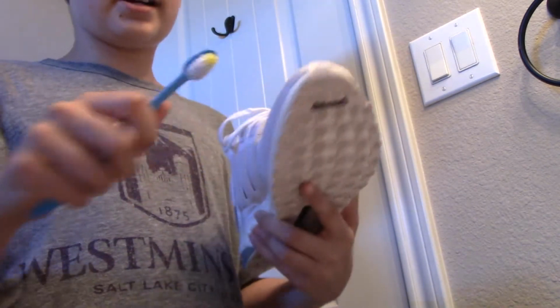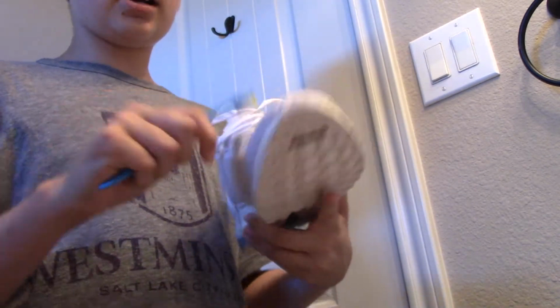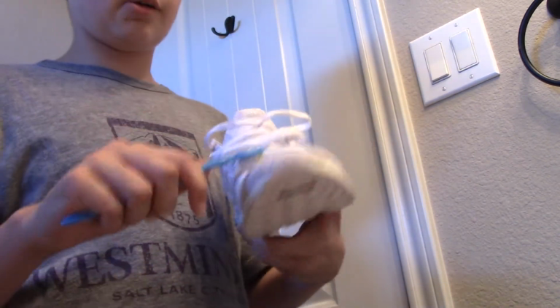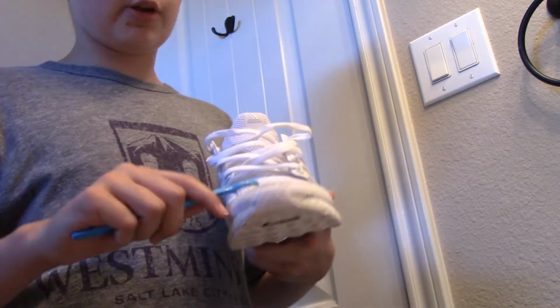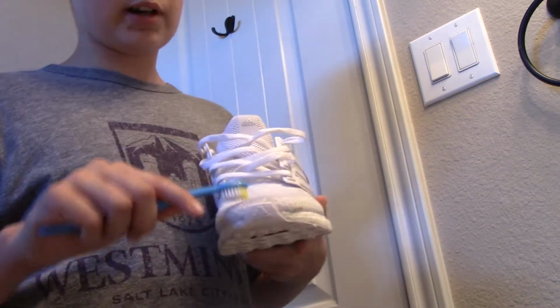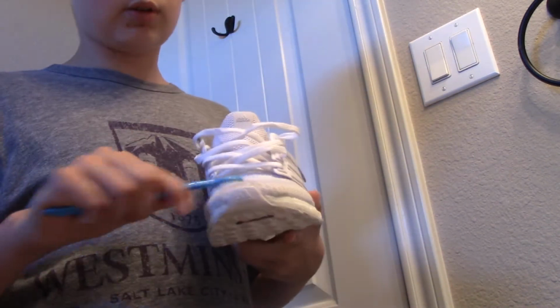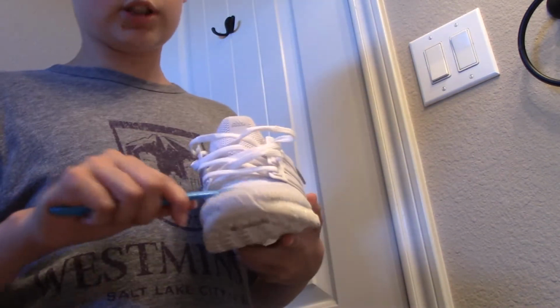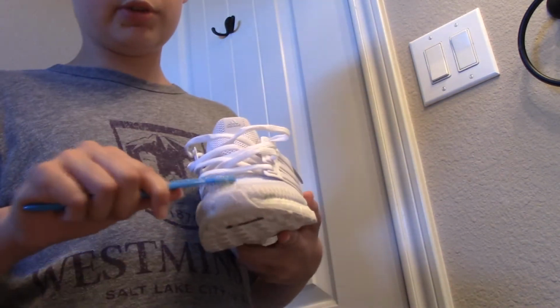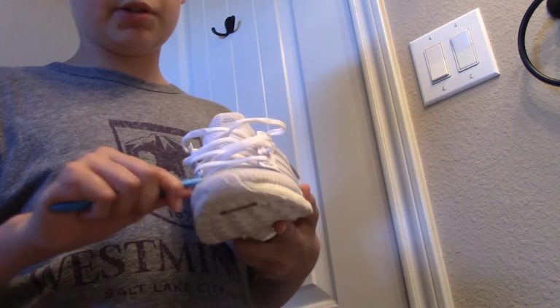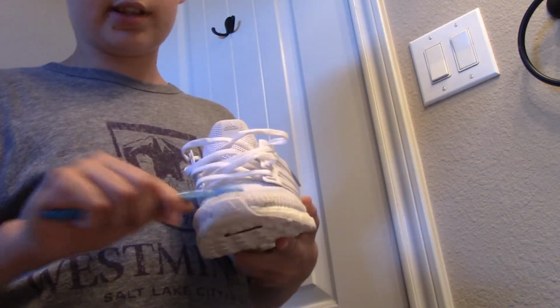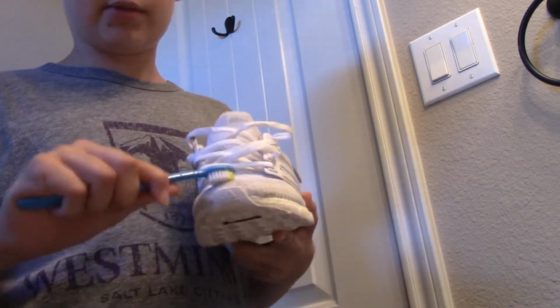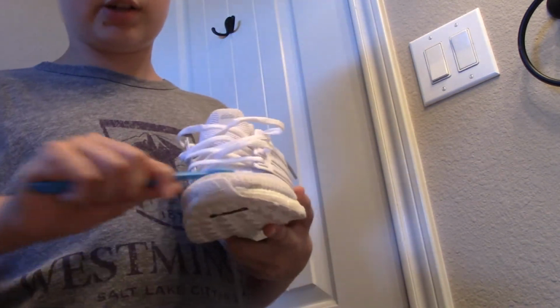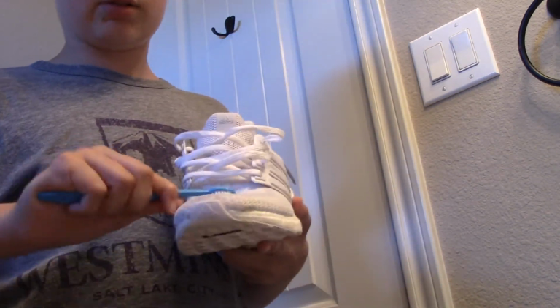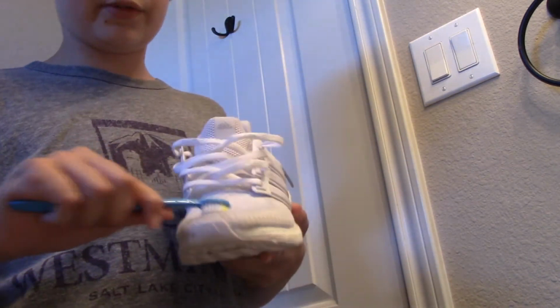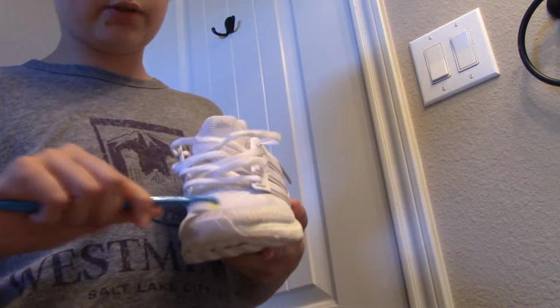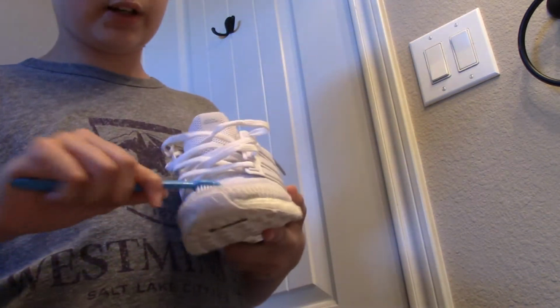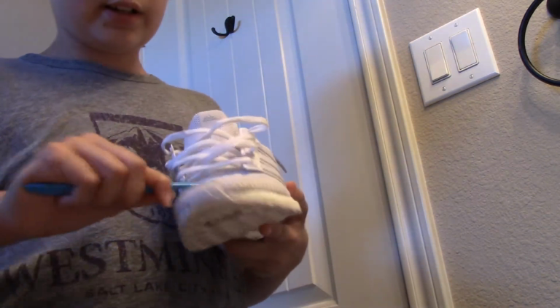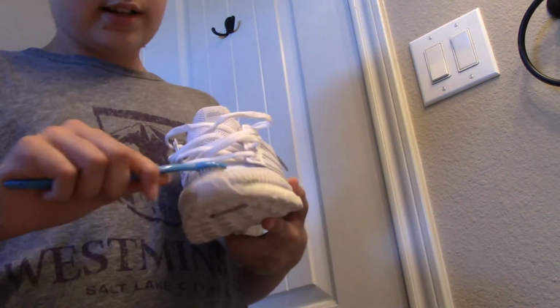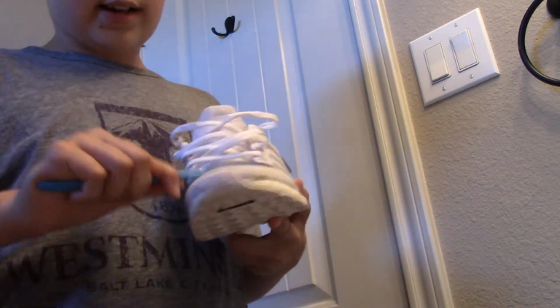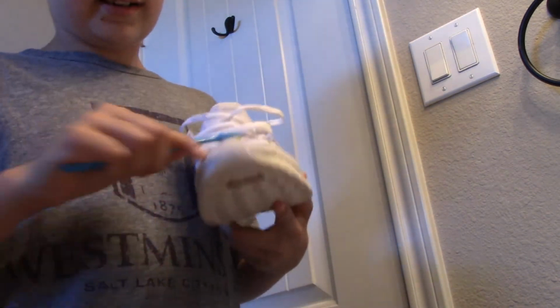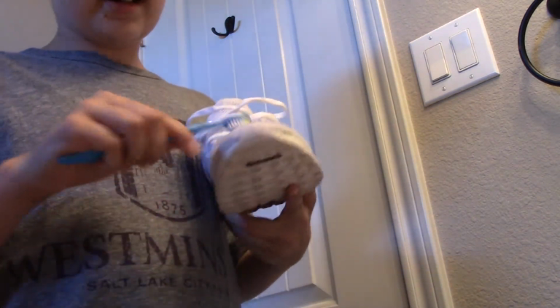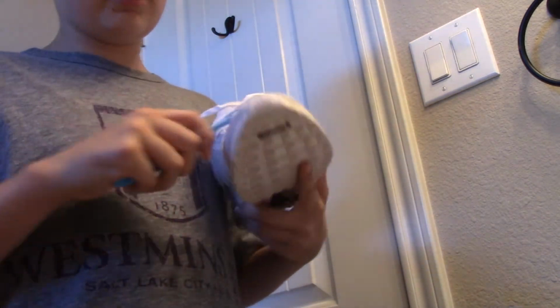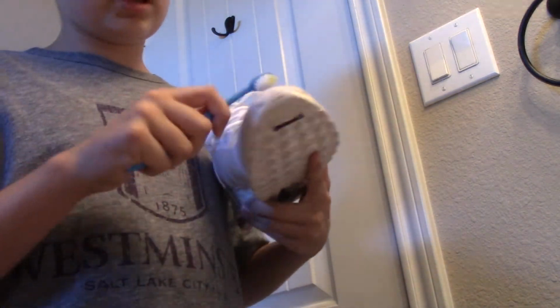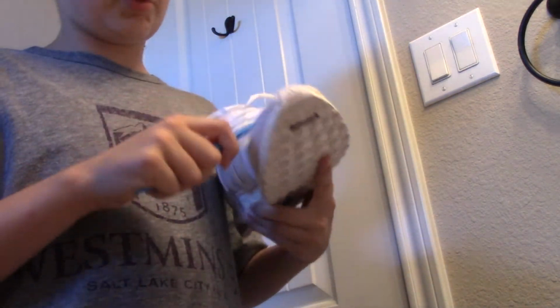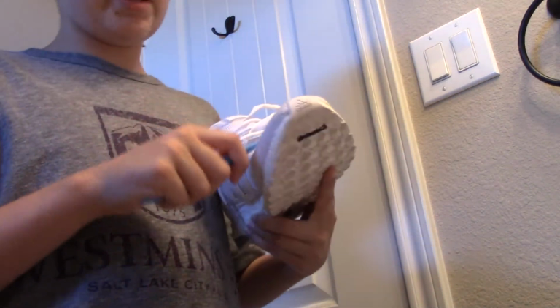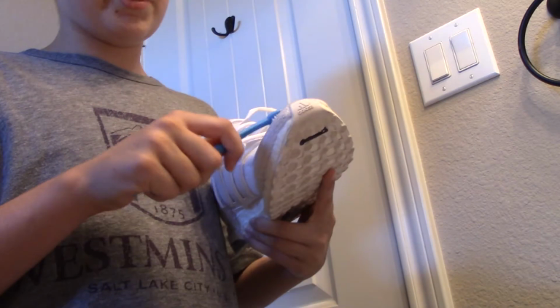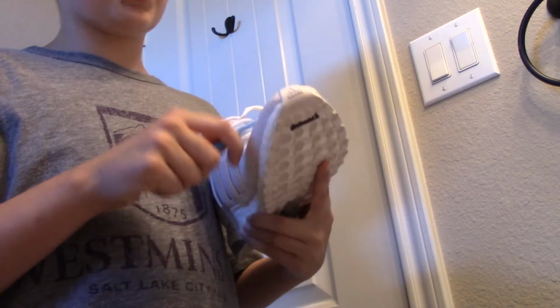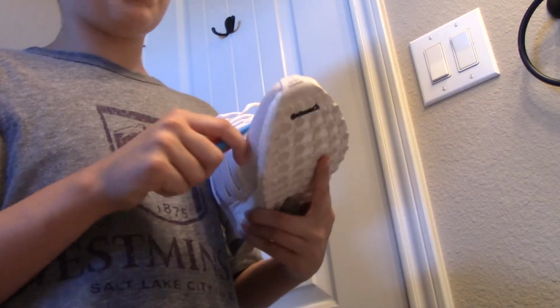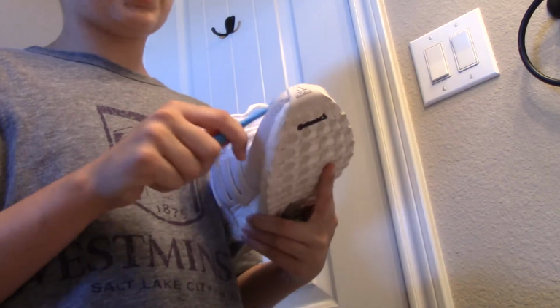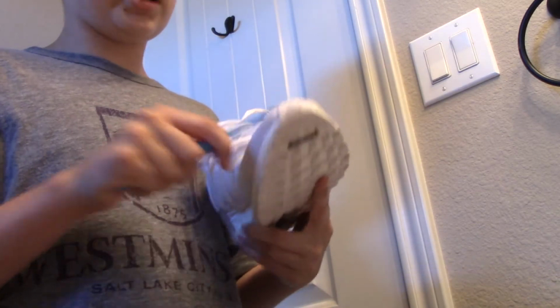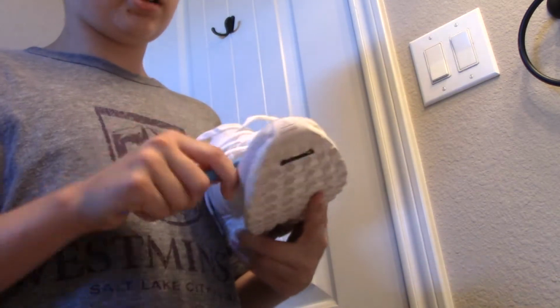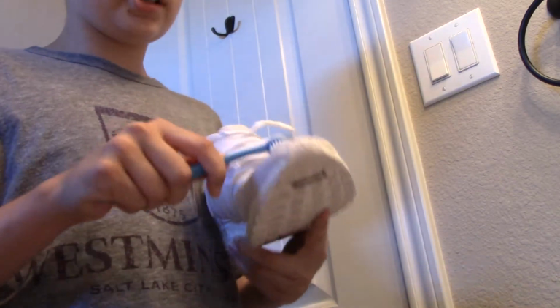I got a couple other pairs of ultra boosts that I'm going to do a review on, and I got a new Supreme pickup that's pretty crazy.